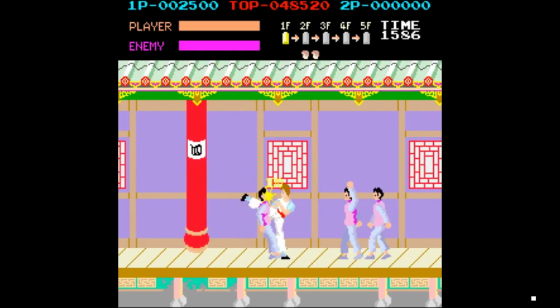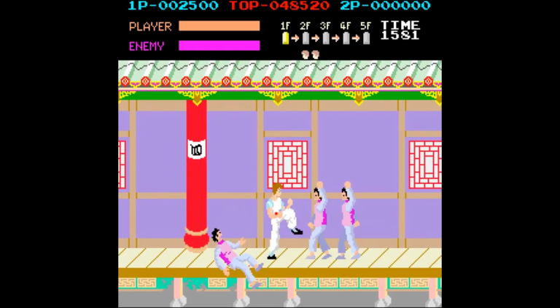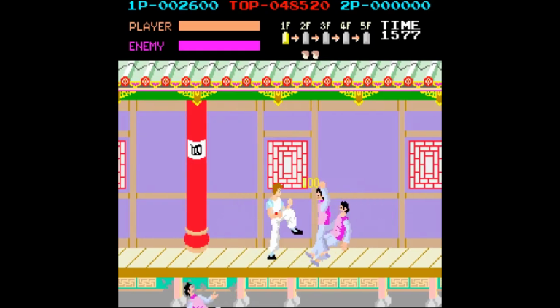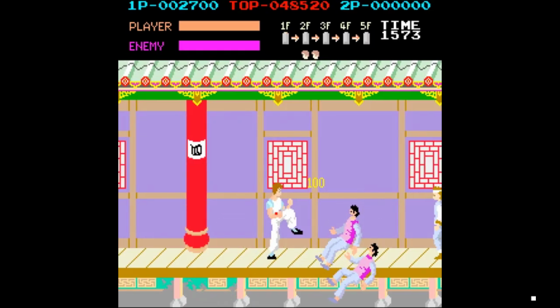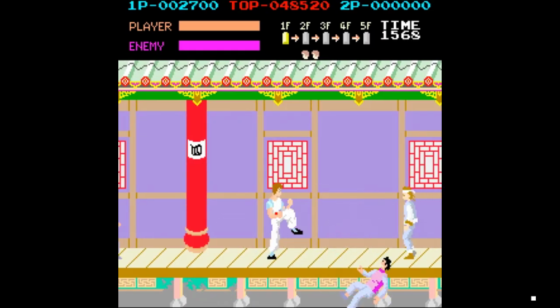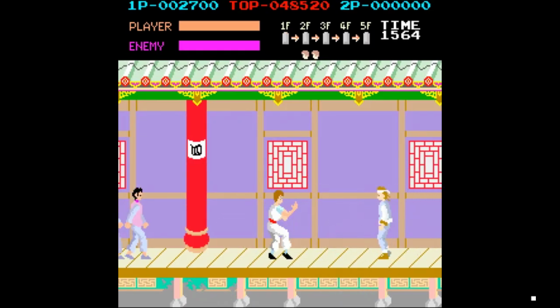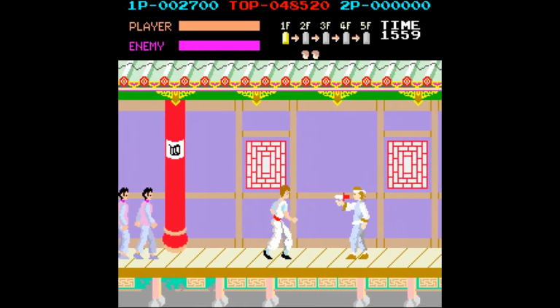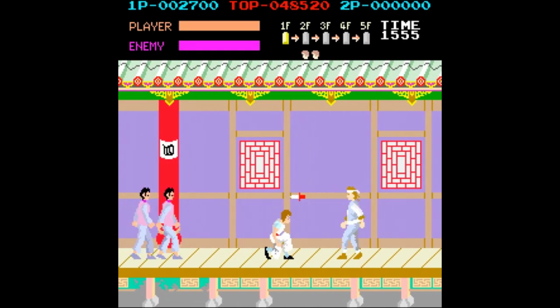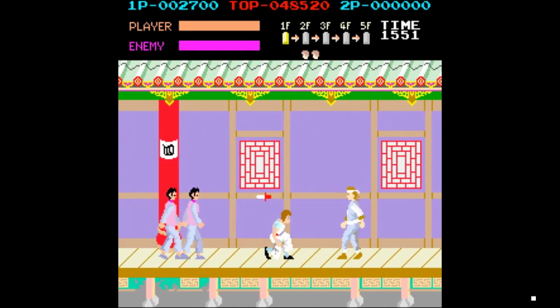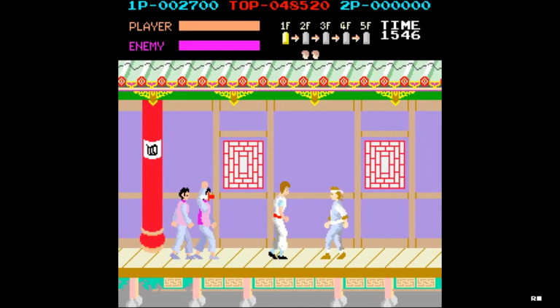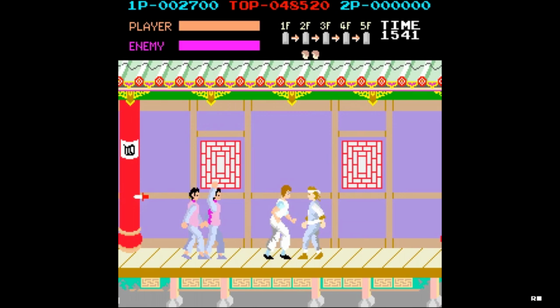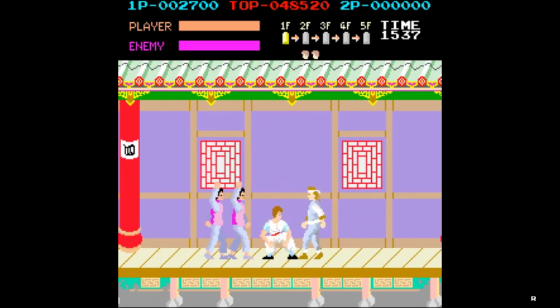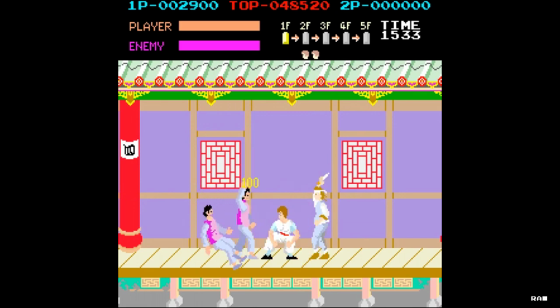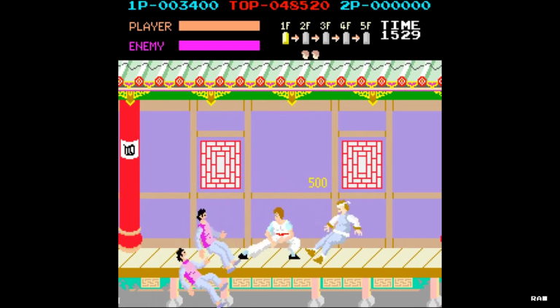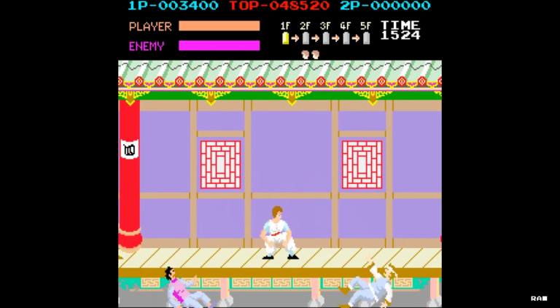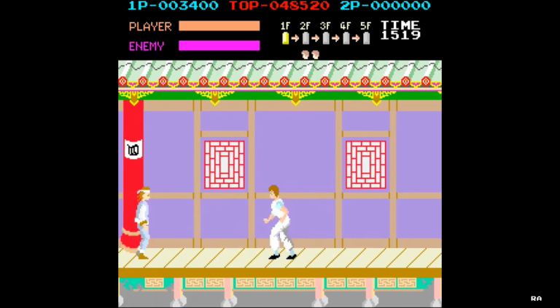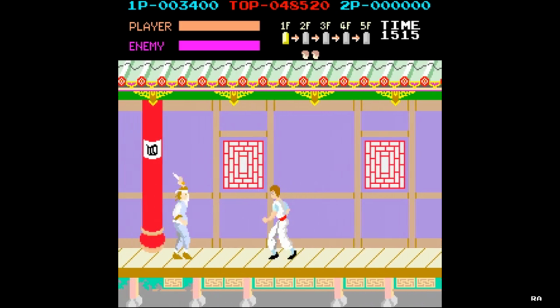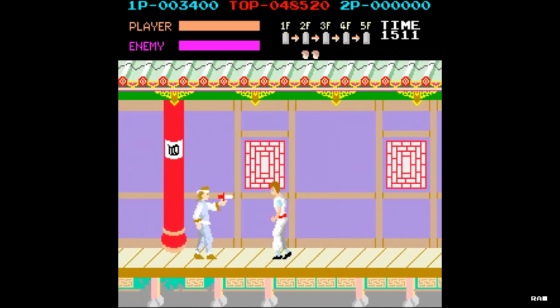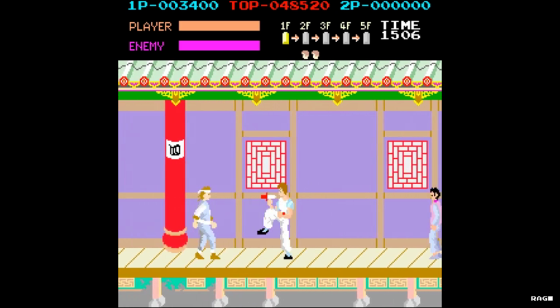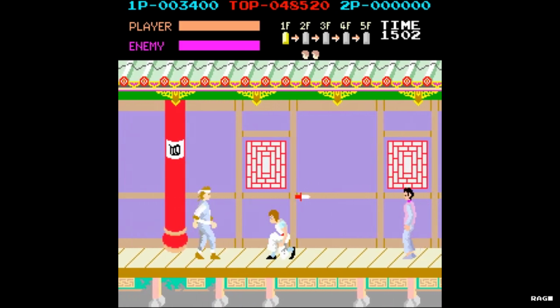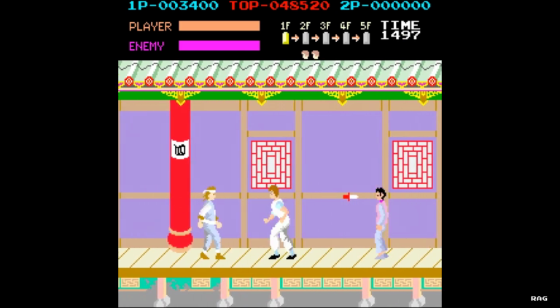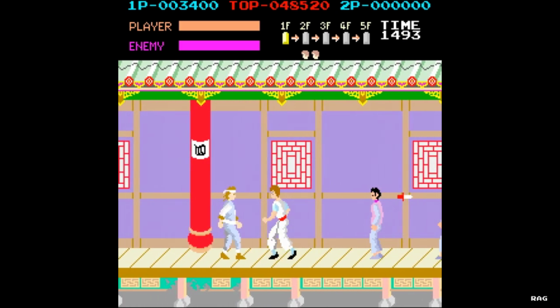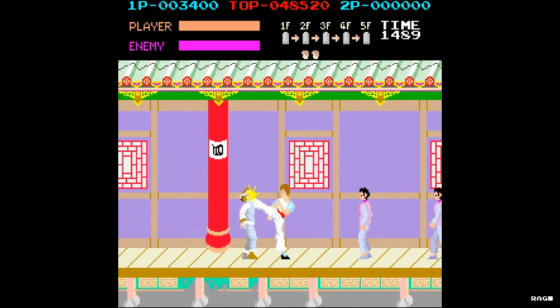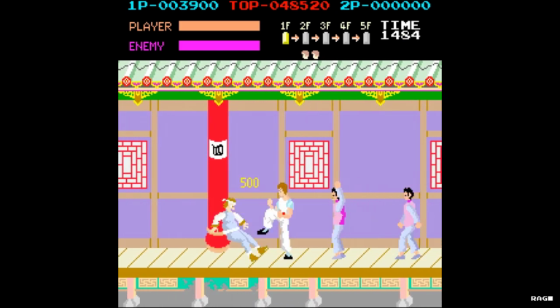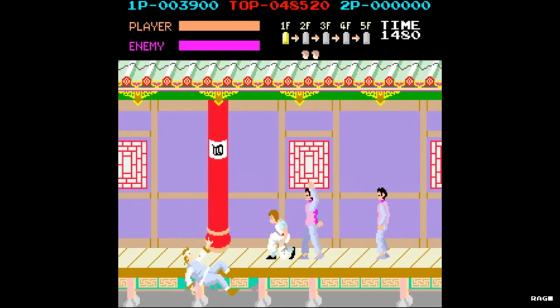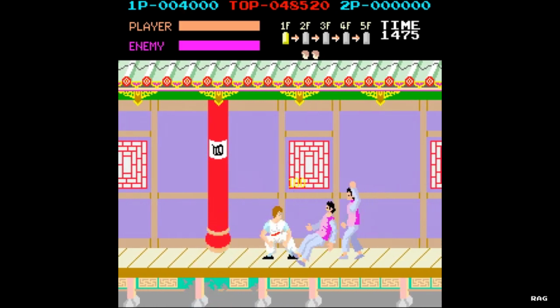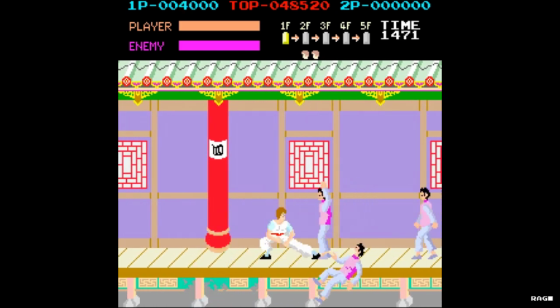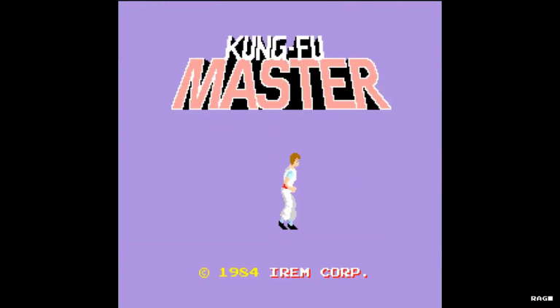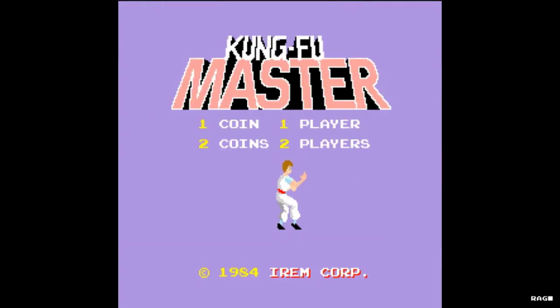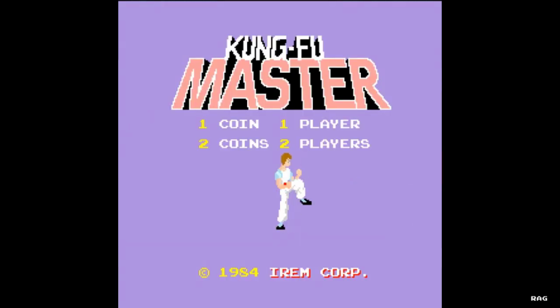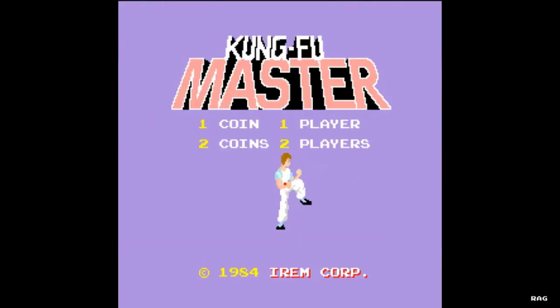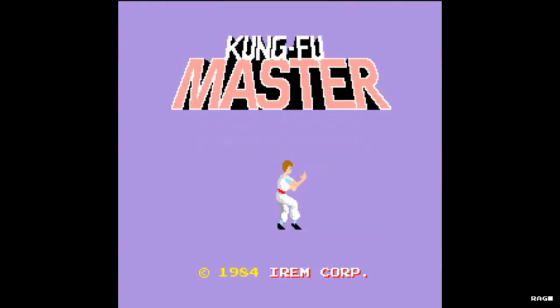Welcome to Retro Arcade Reviews. My name is John, and in this episode we will be reviewing the arcade classic Kung Fu Master.